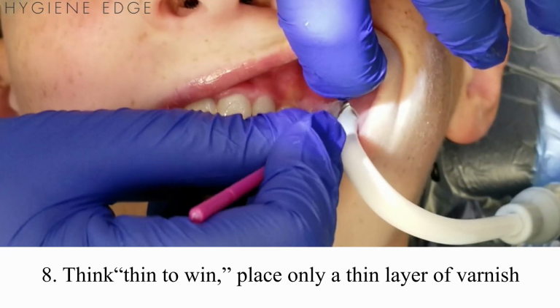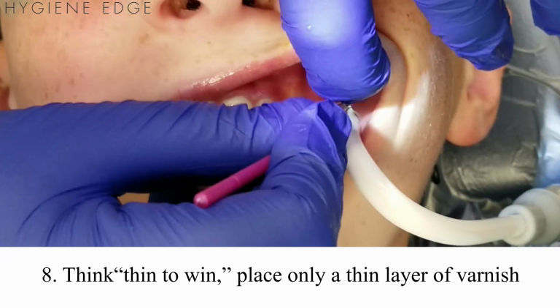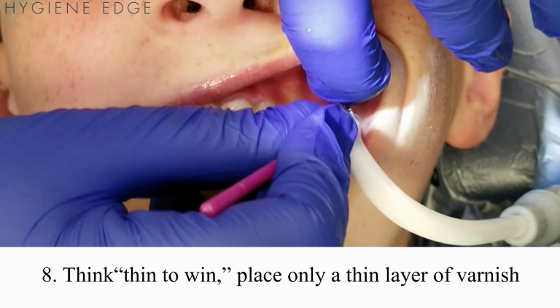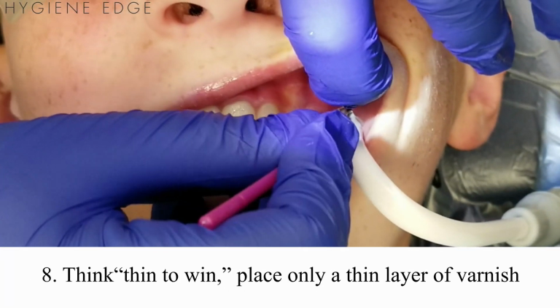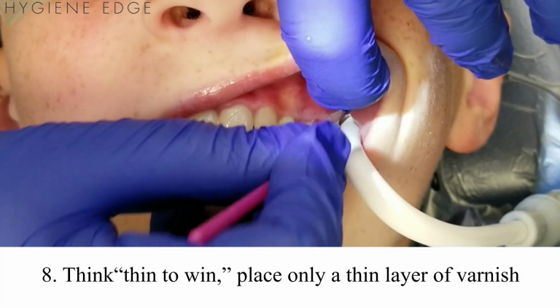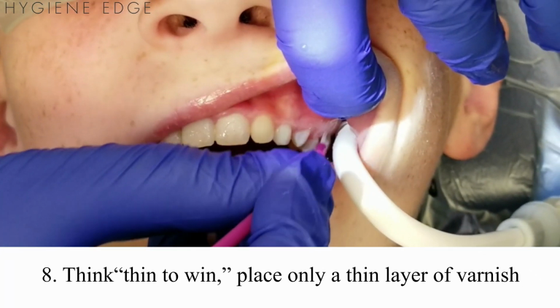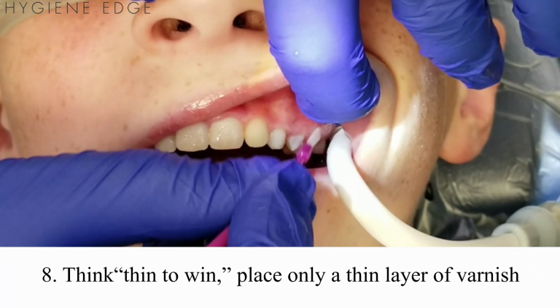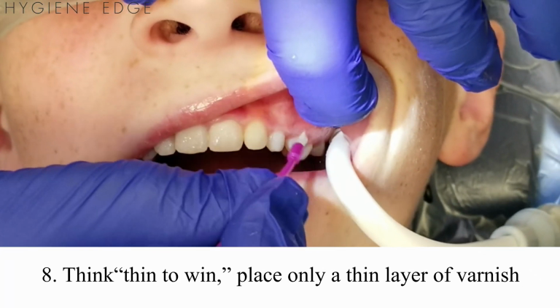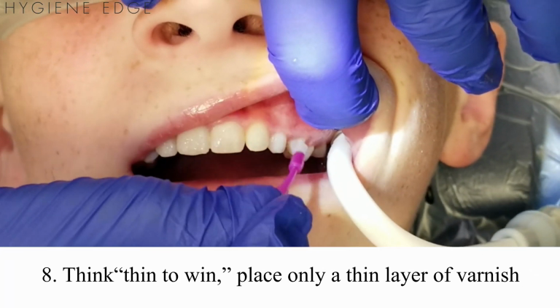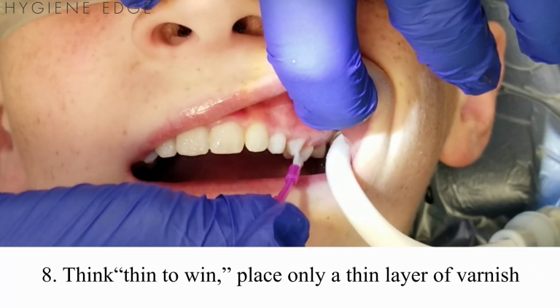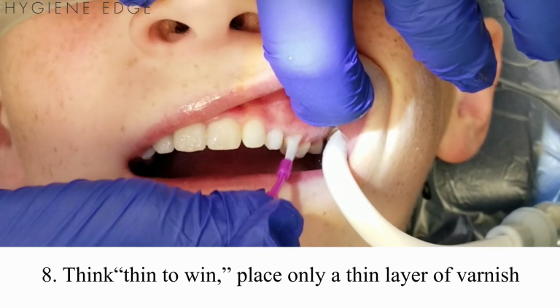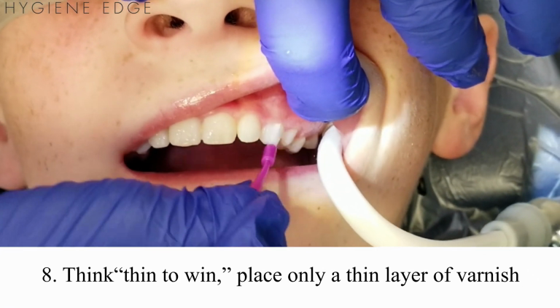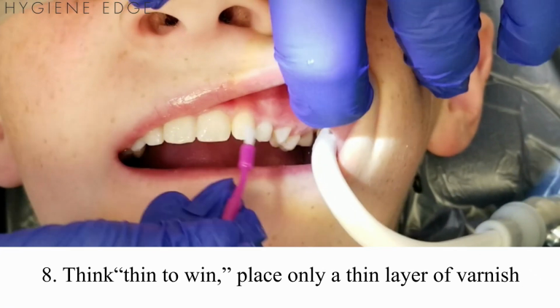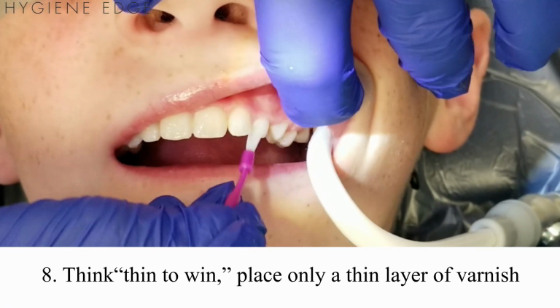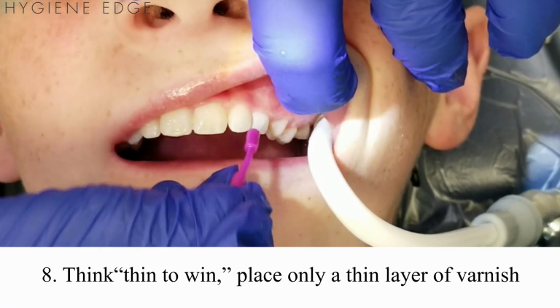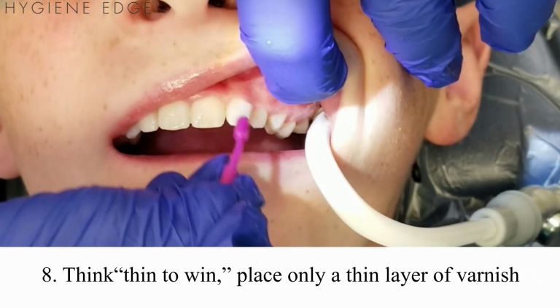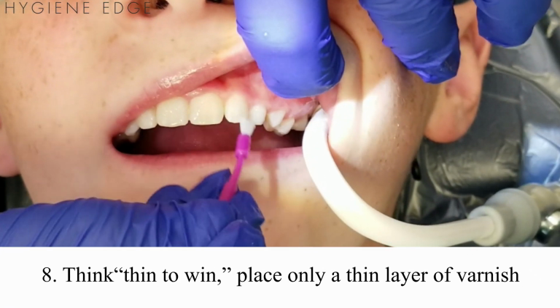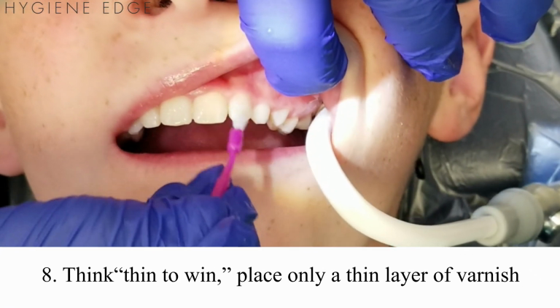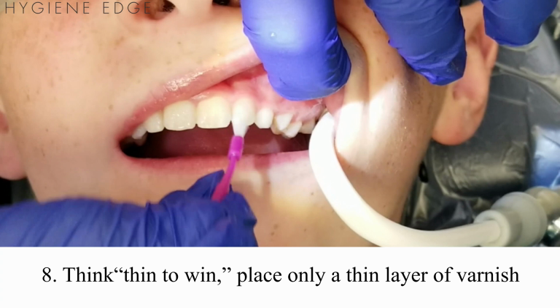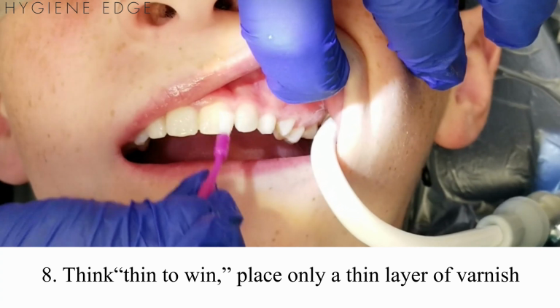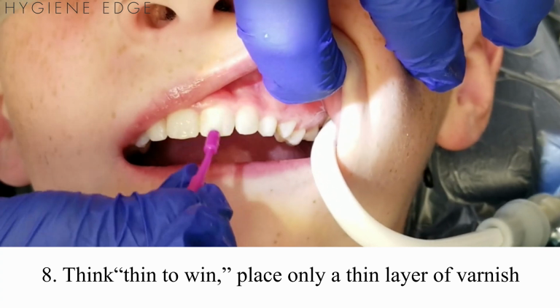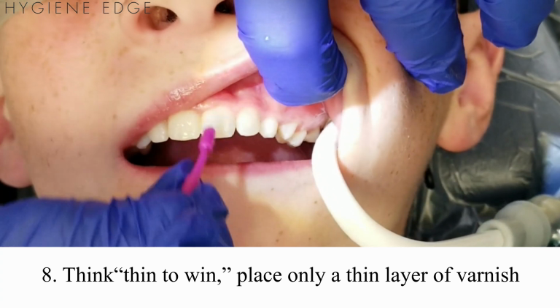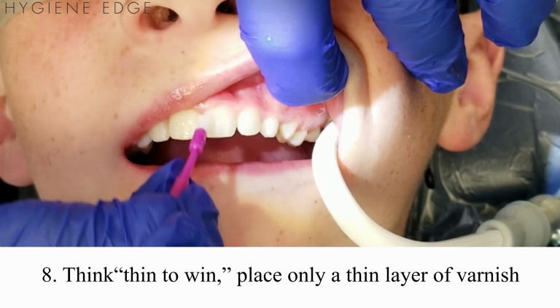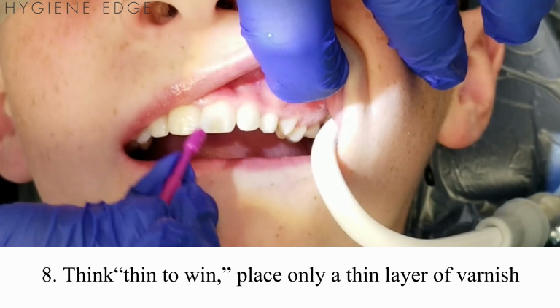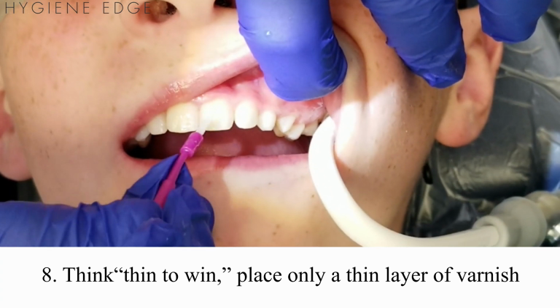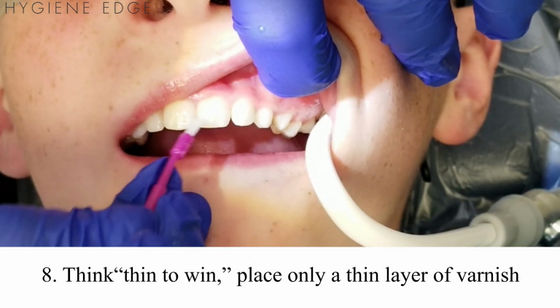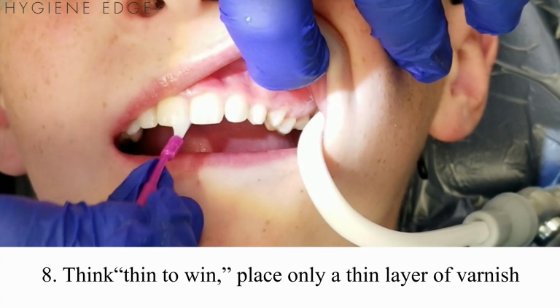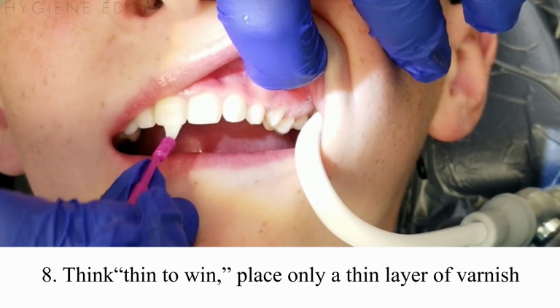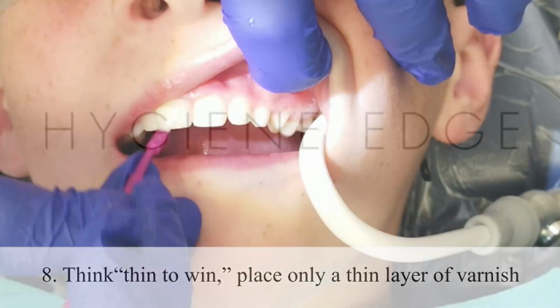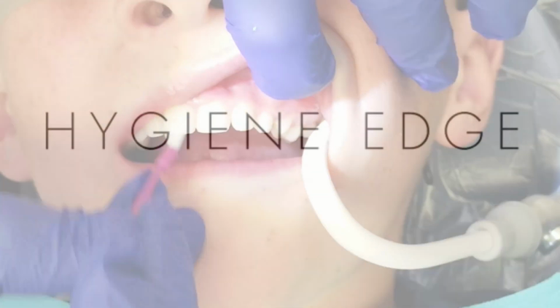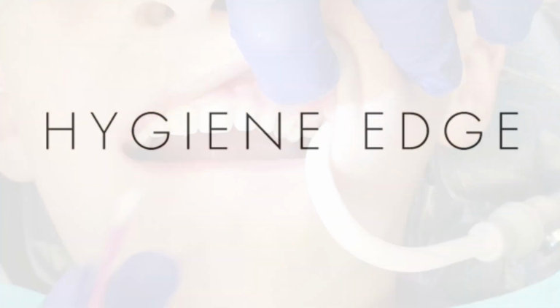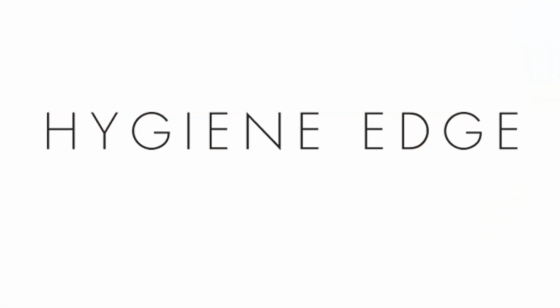And last, remember: thin to win. You don't need to place it thick on a surface for it to work, and patients will tolerate it better.